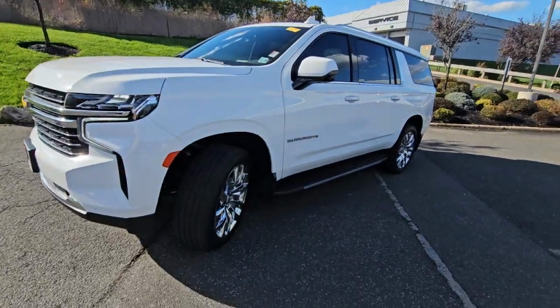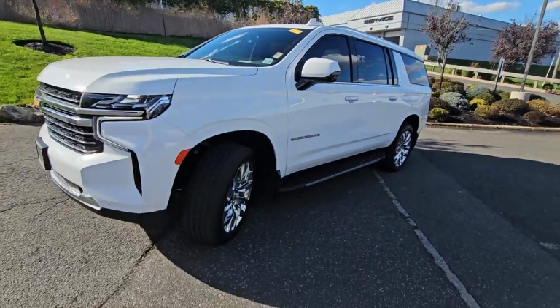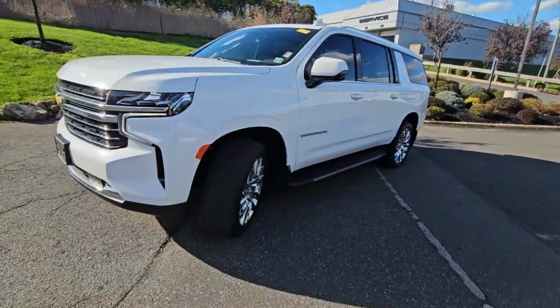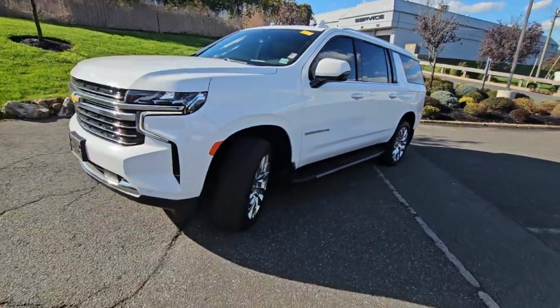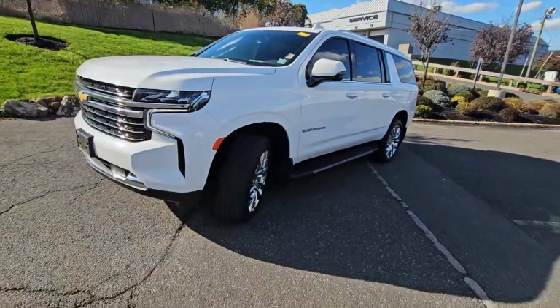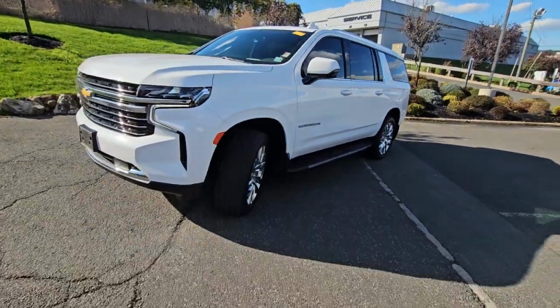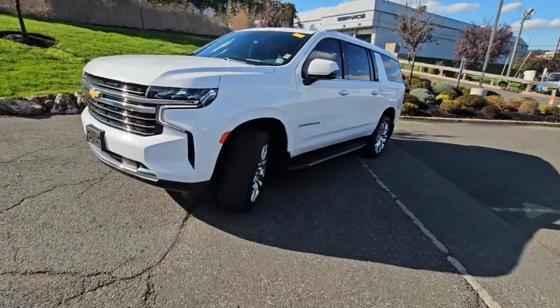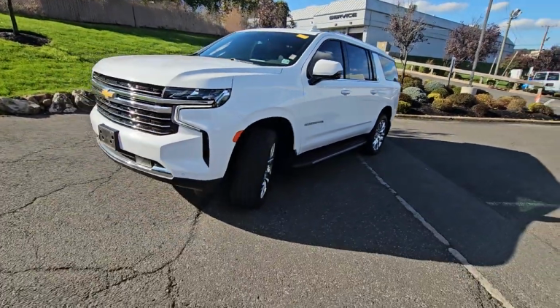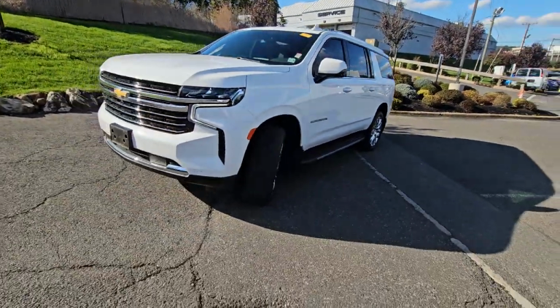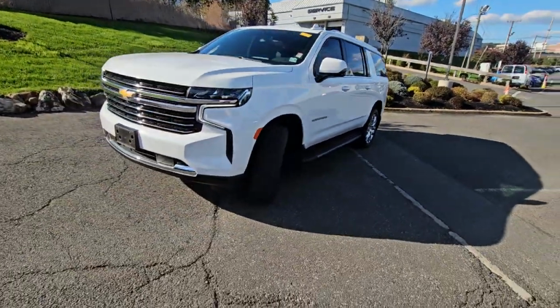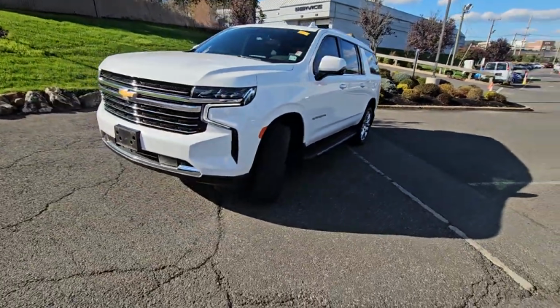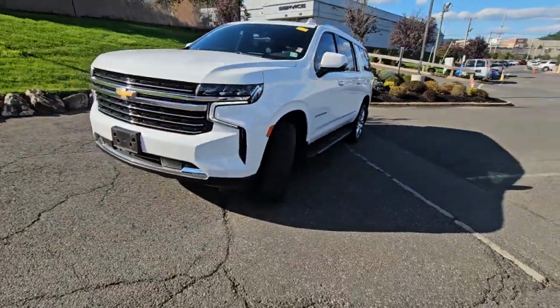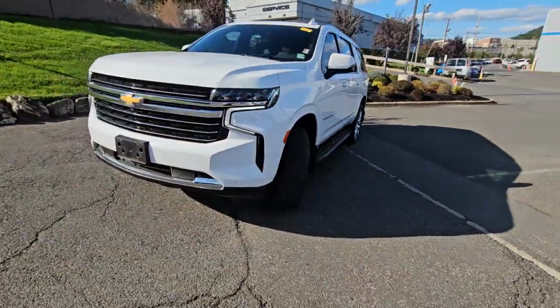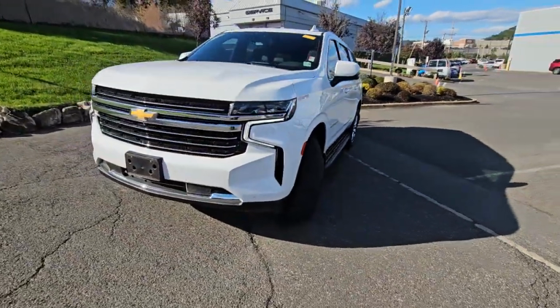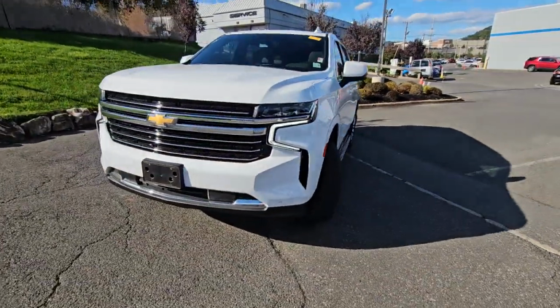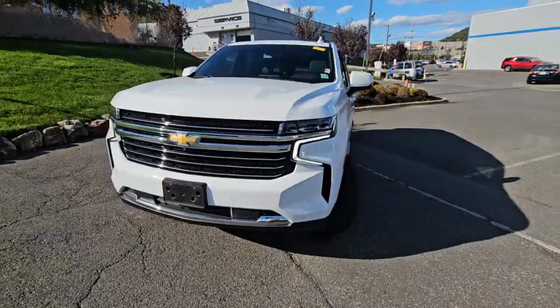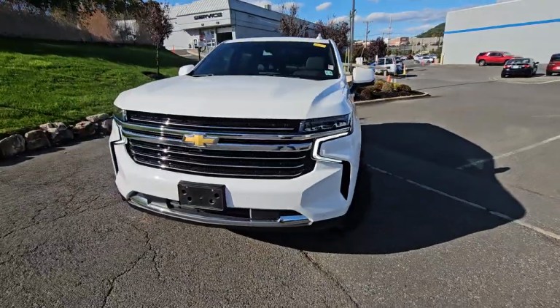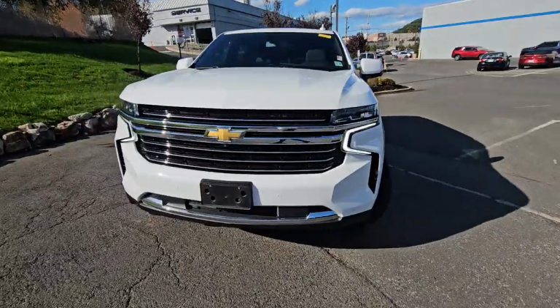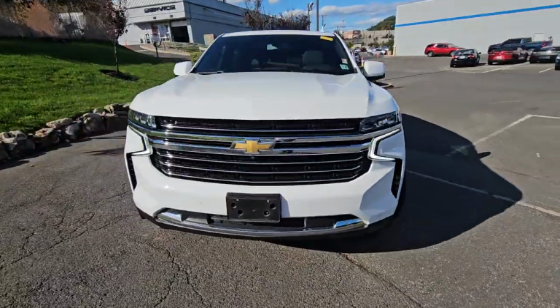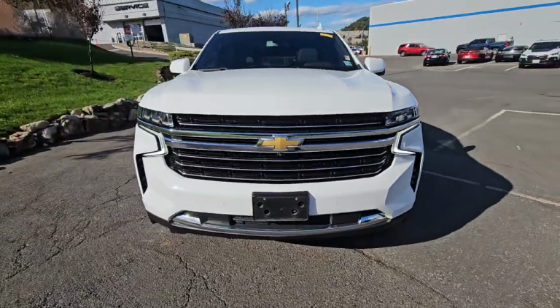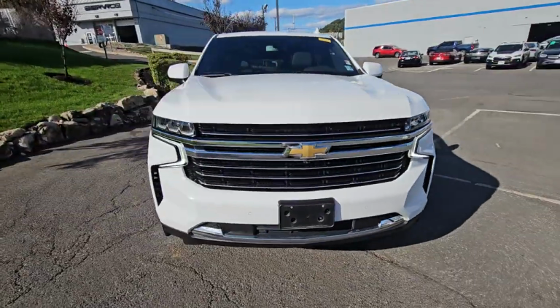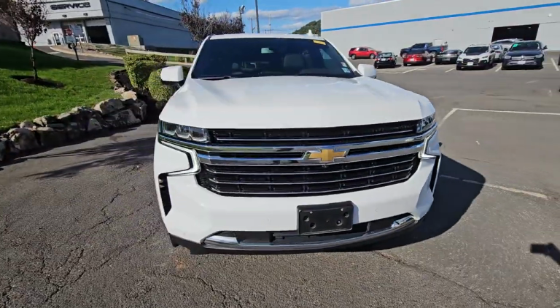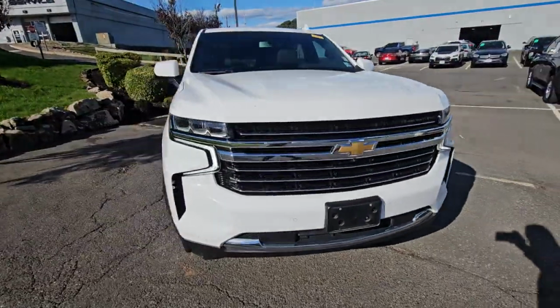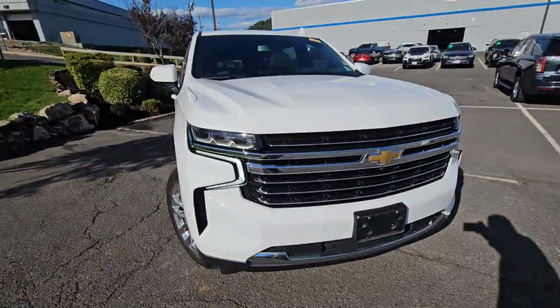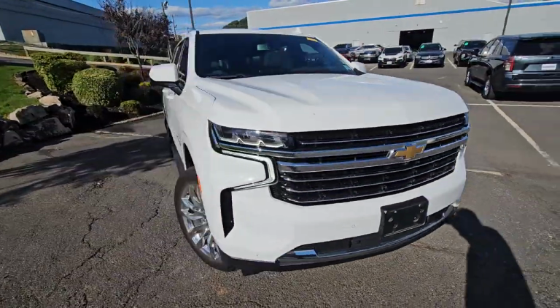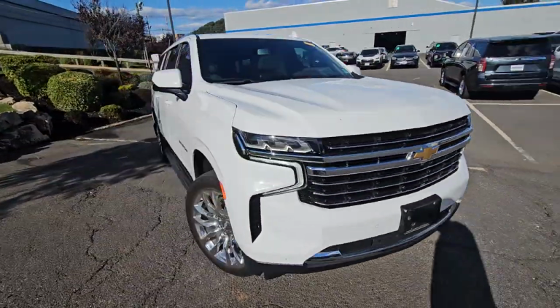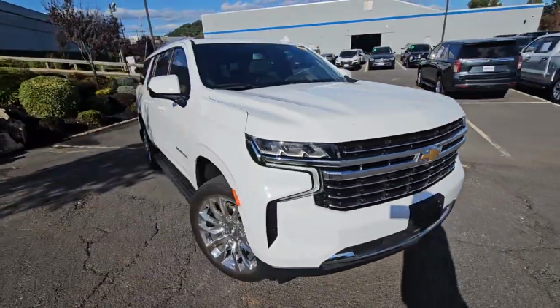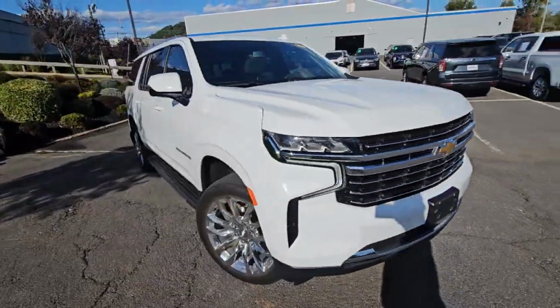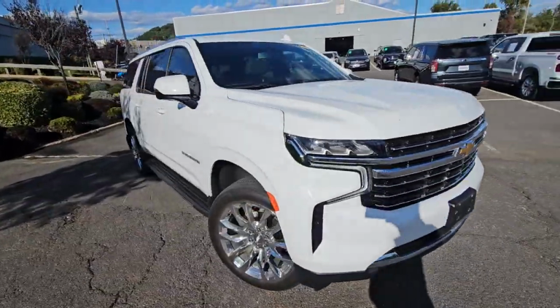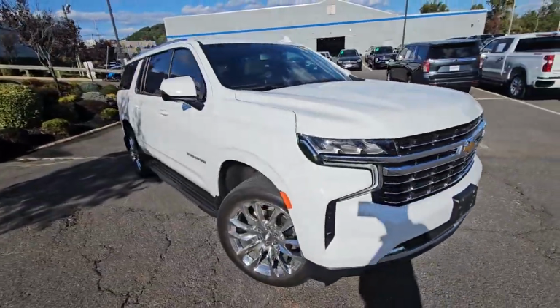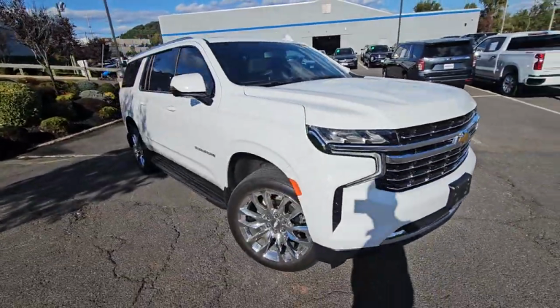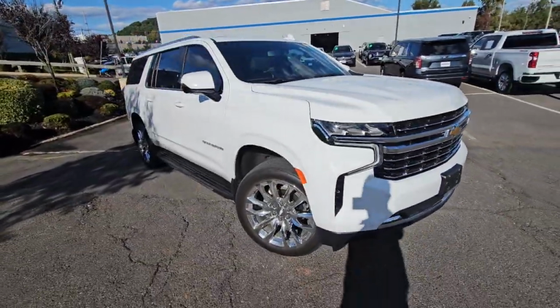Hi Courtney, Saeed here again at Bridgewater Chevrolet. Just want to help you get a closer look at the Suburban we spoke about on the phone.